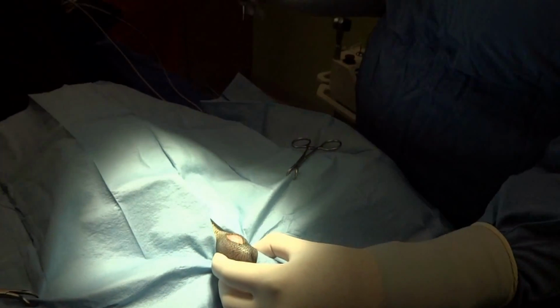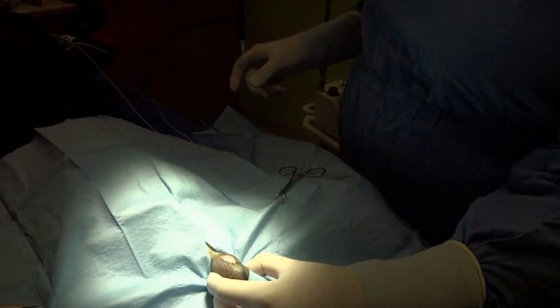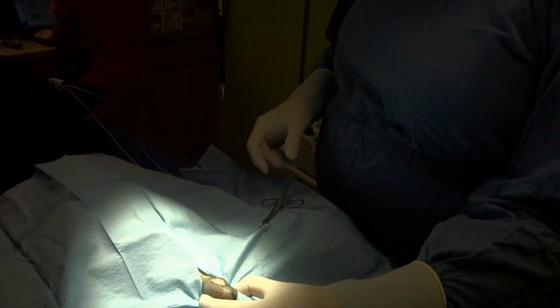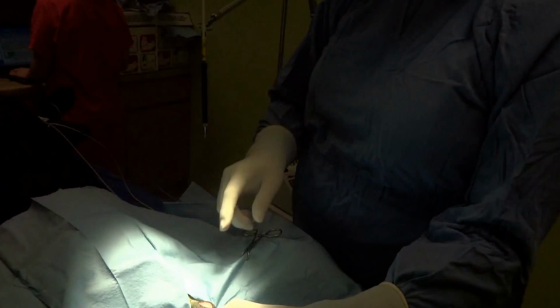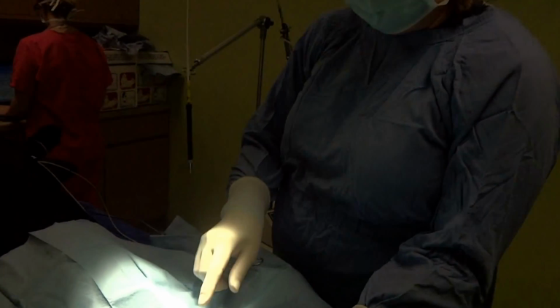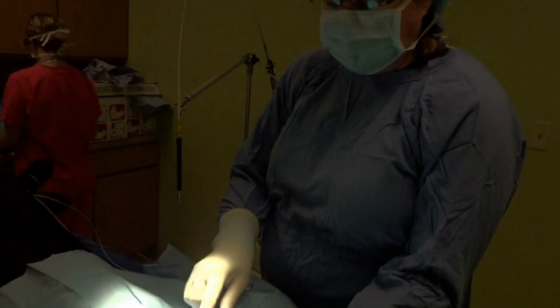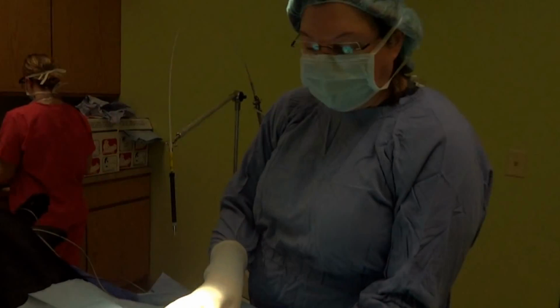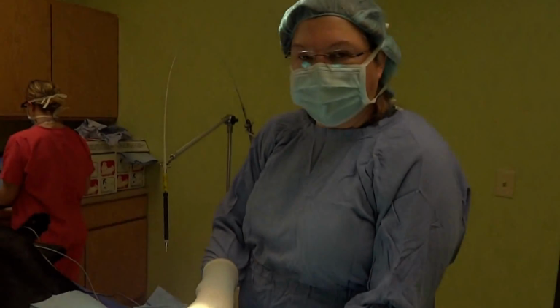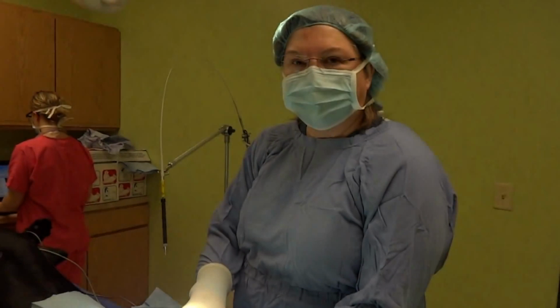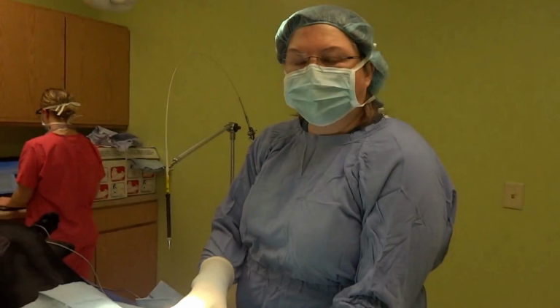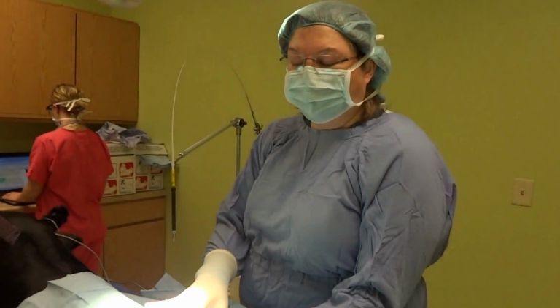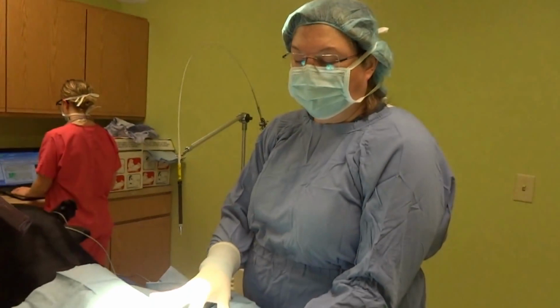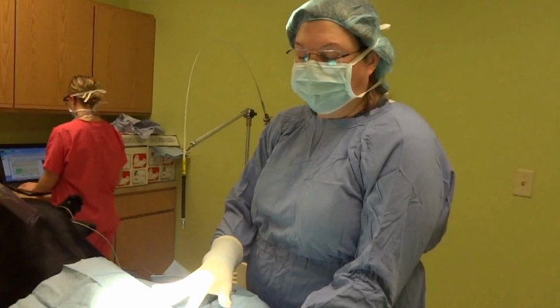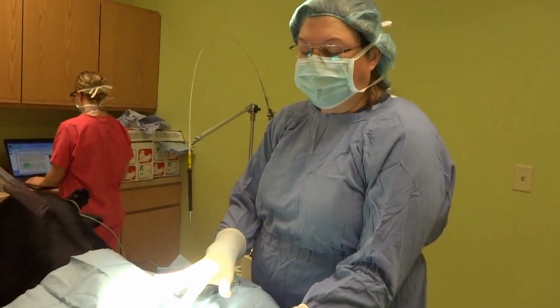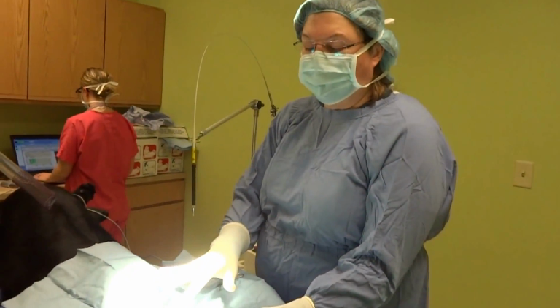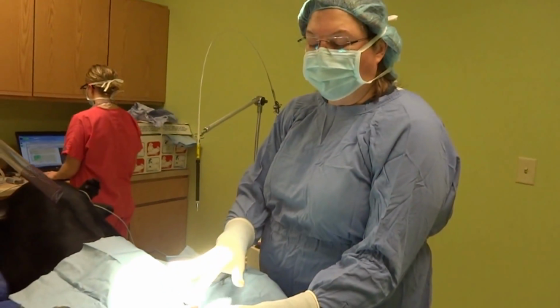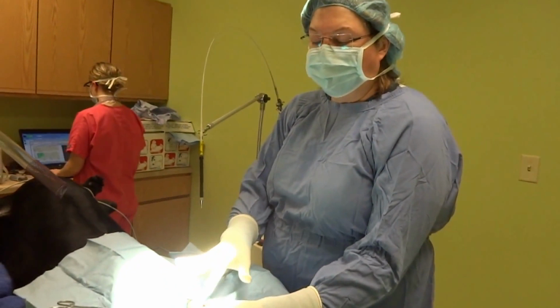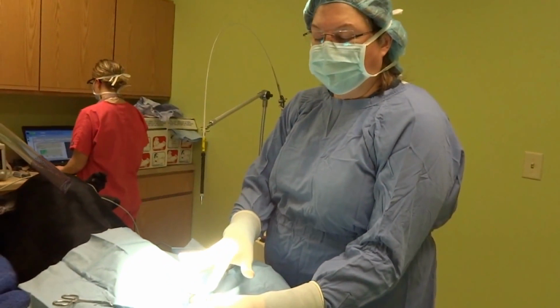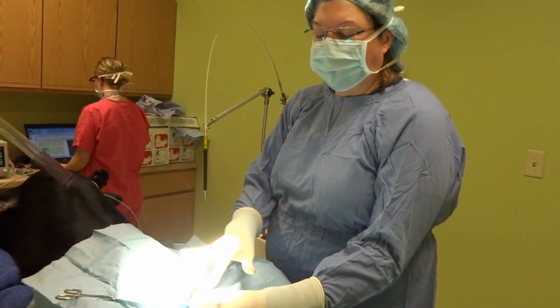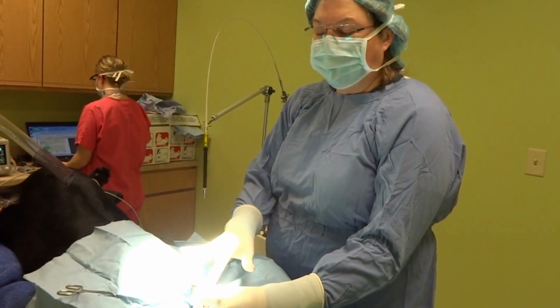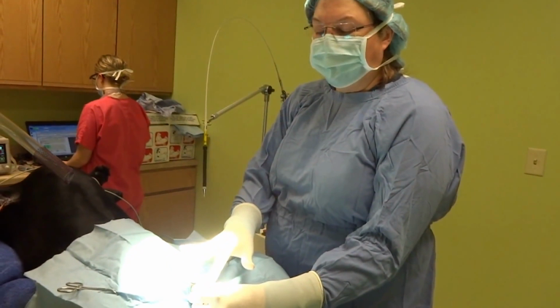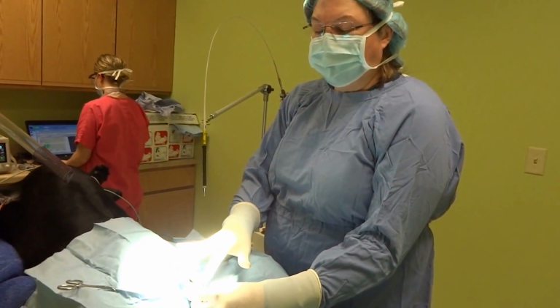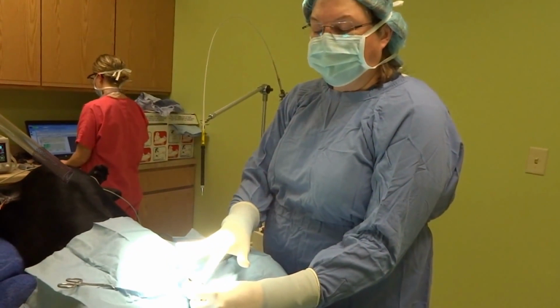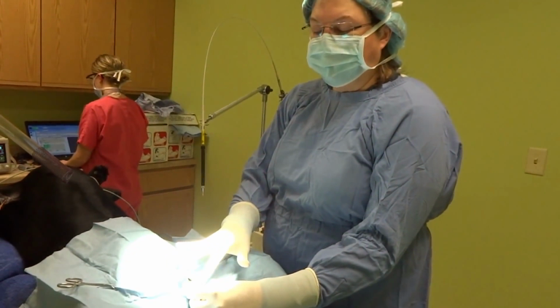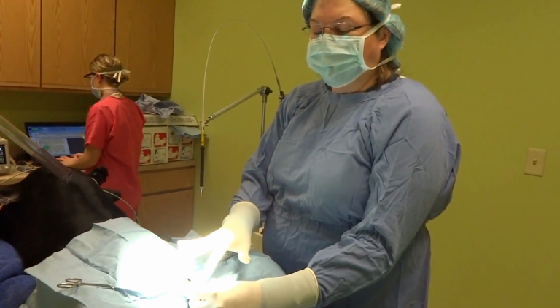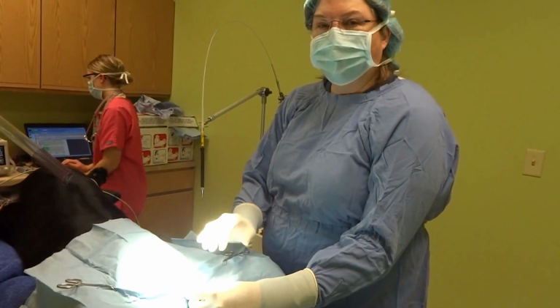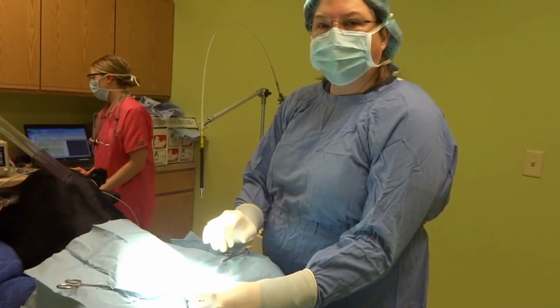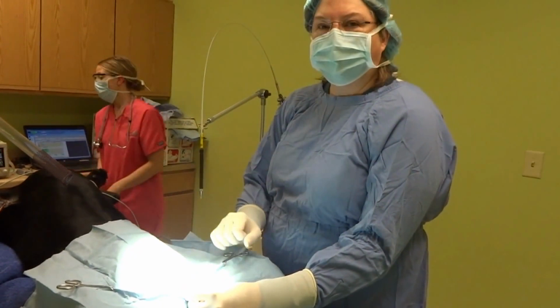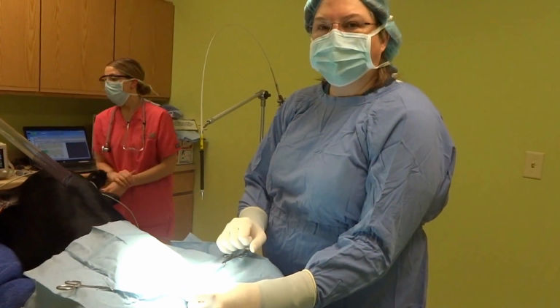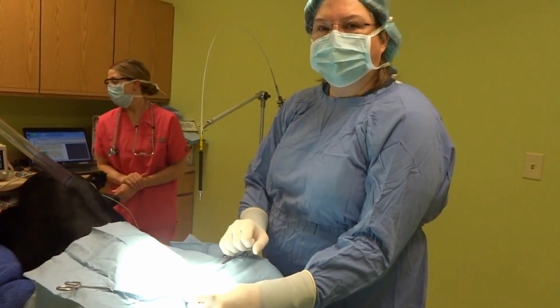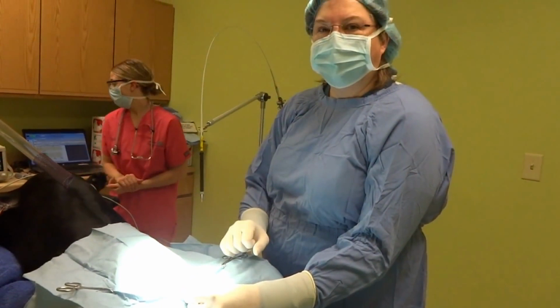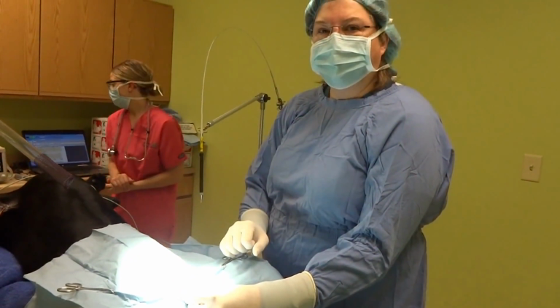As you can see, there is no blood in the incision when we use the laser.